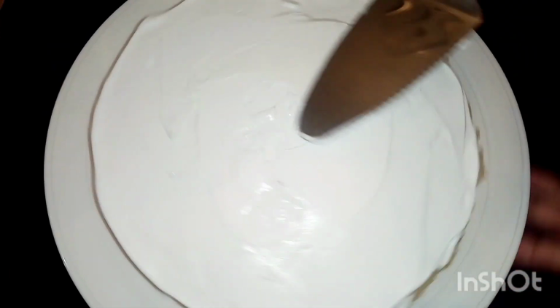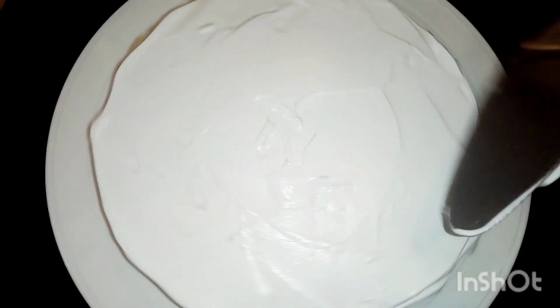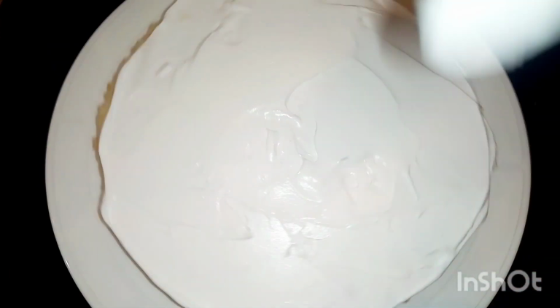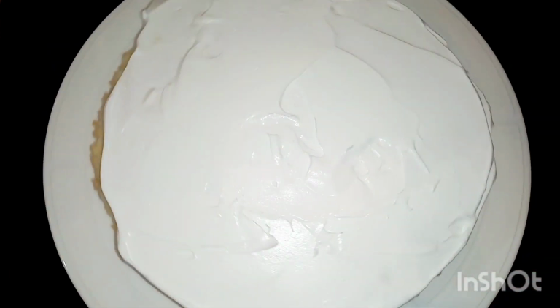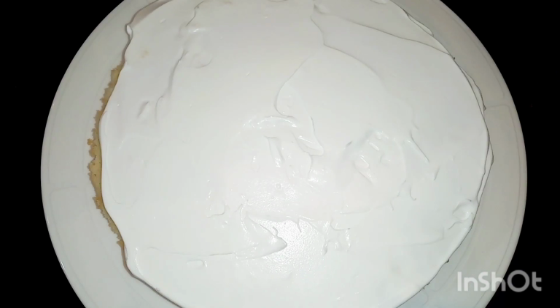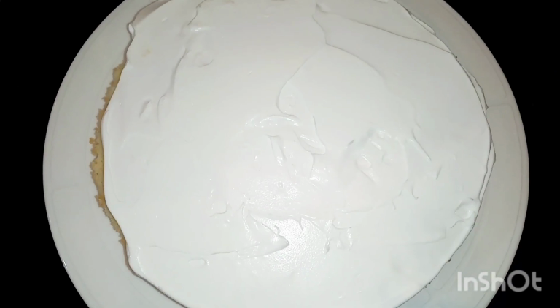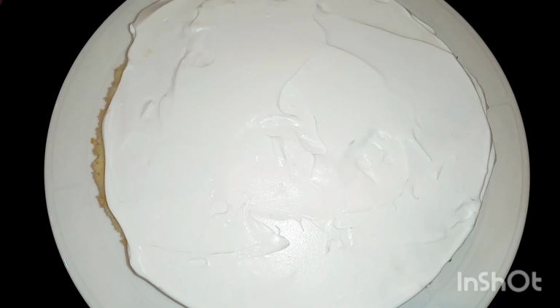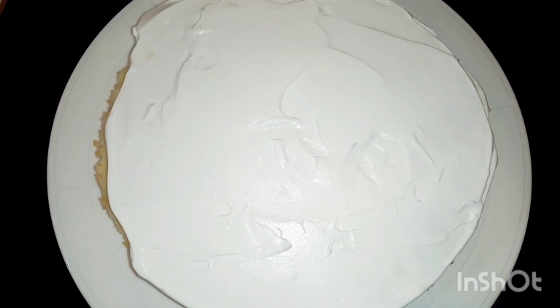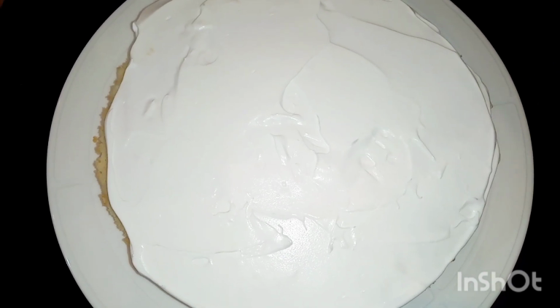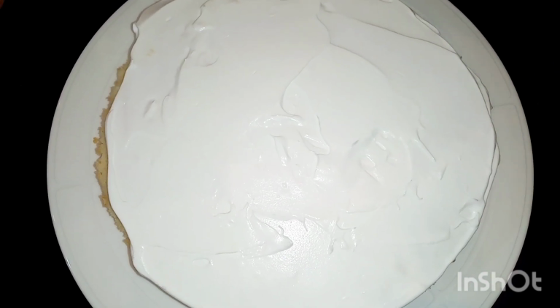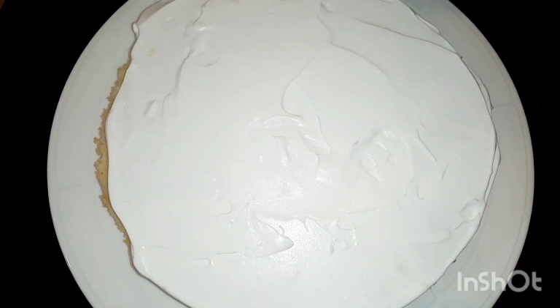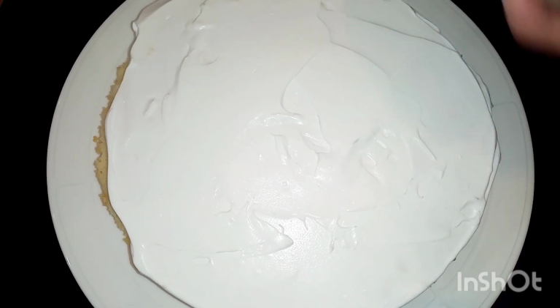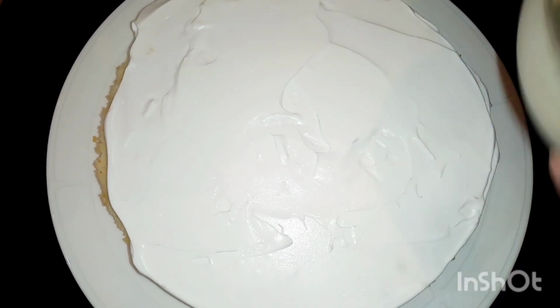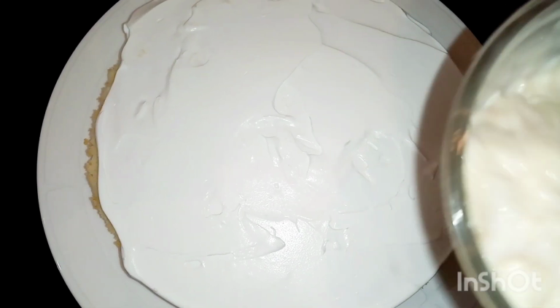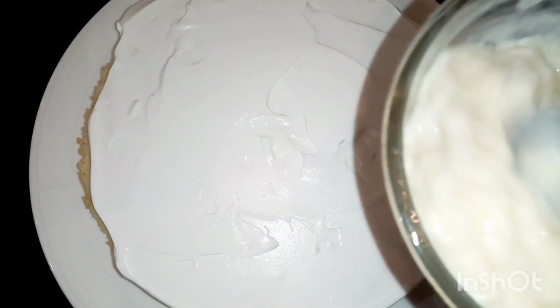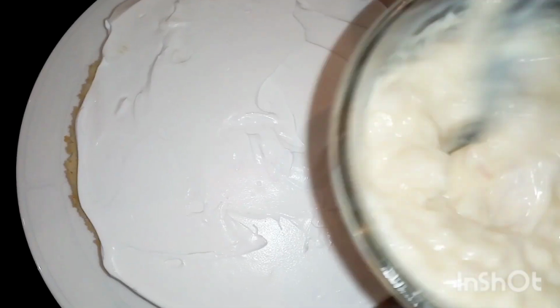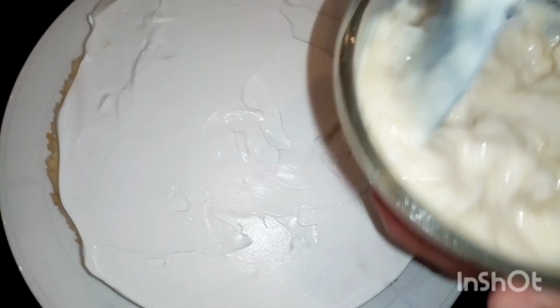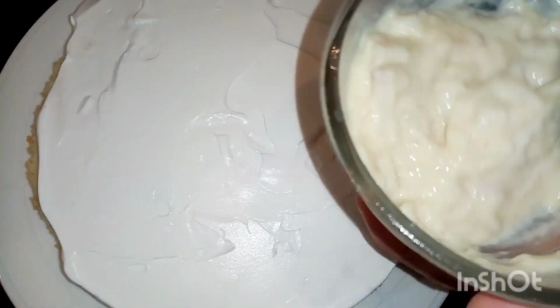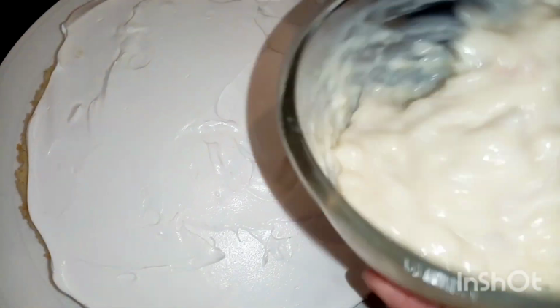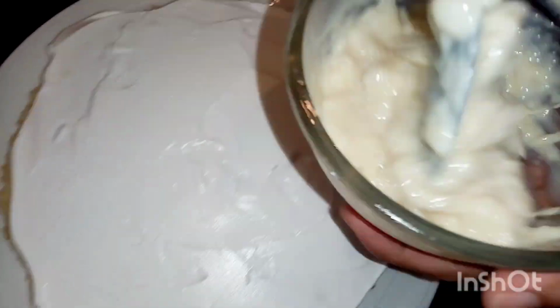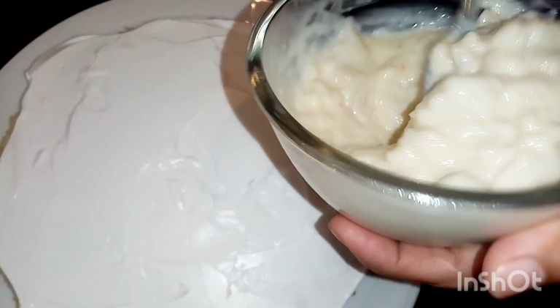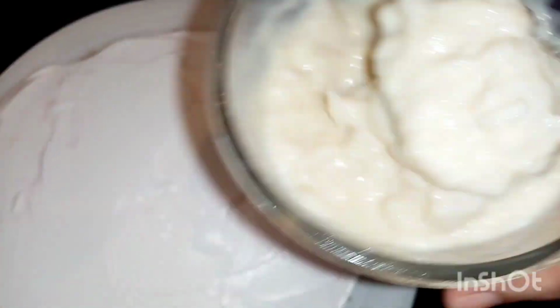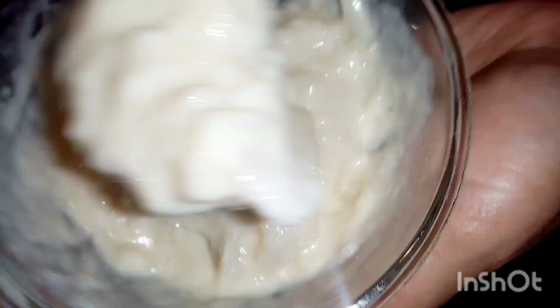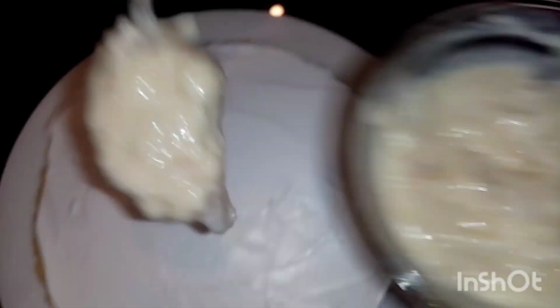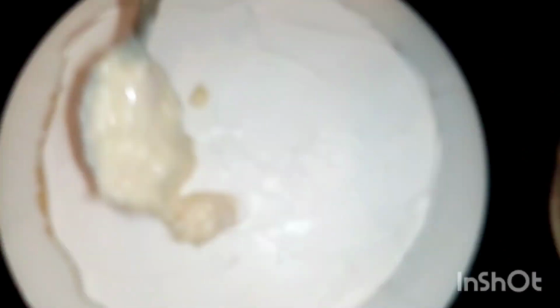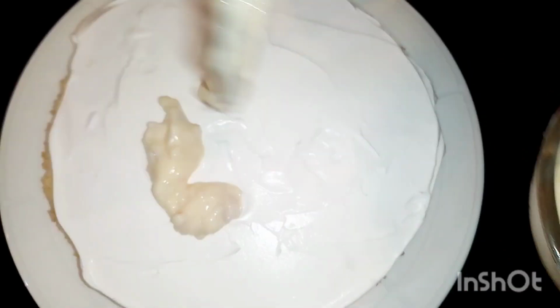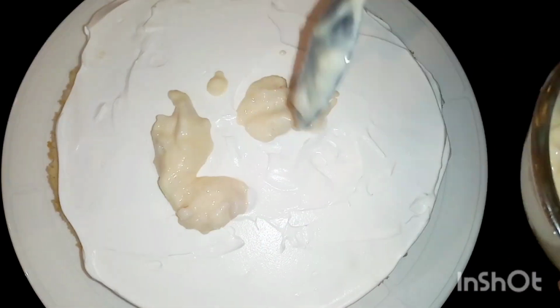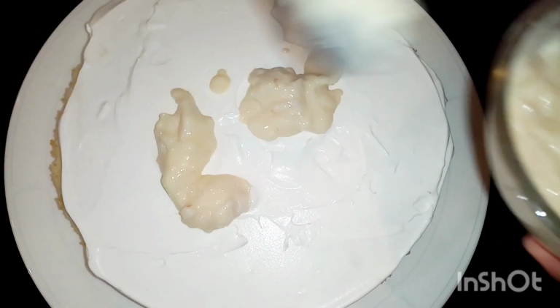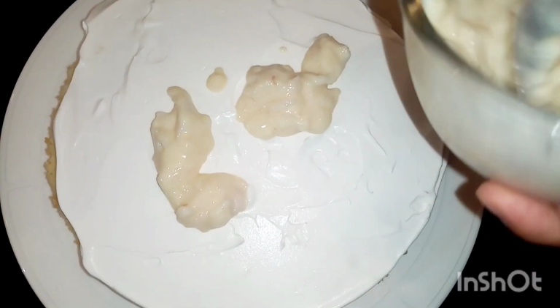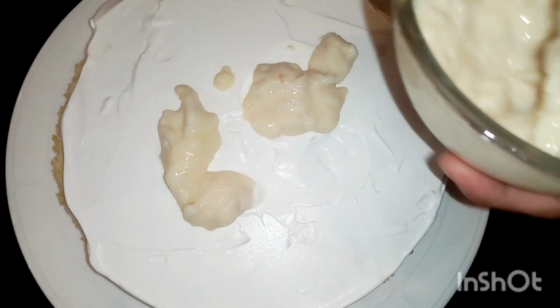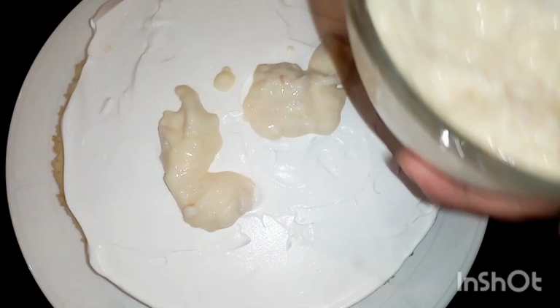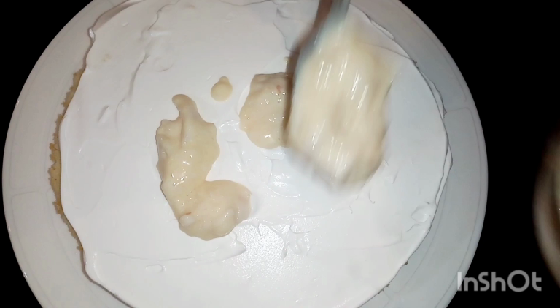Let's add some milk in the middle. I'll add the milk in the middle.